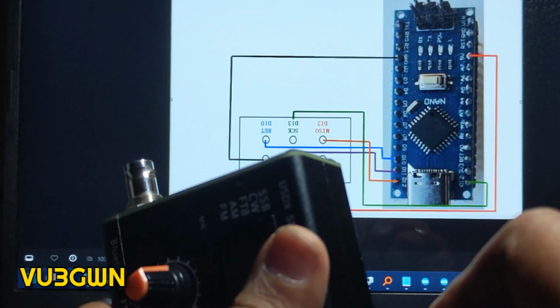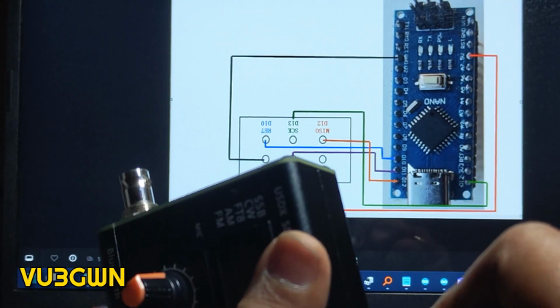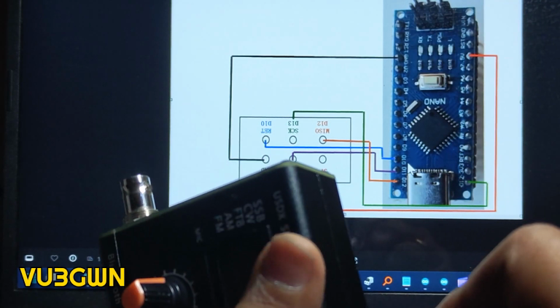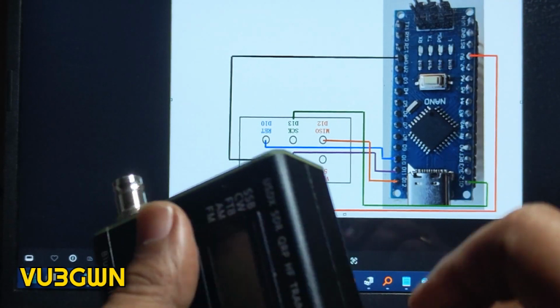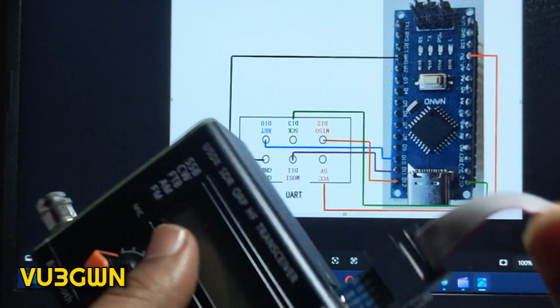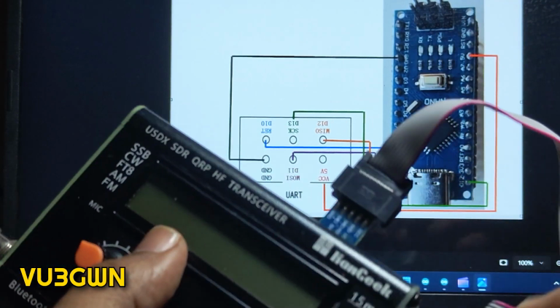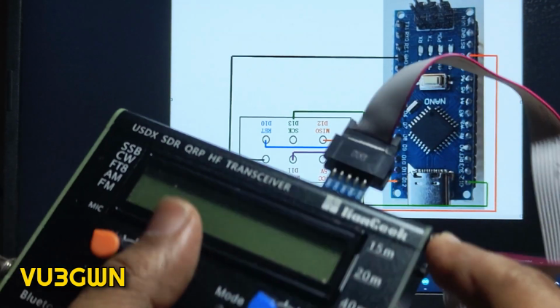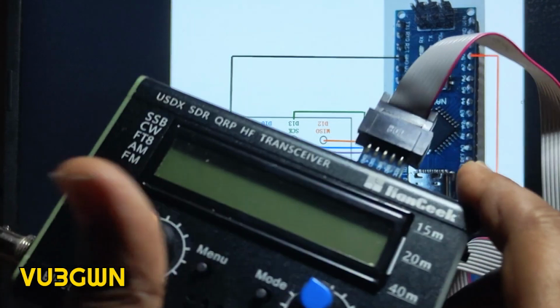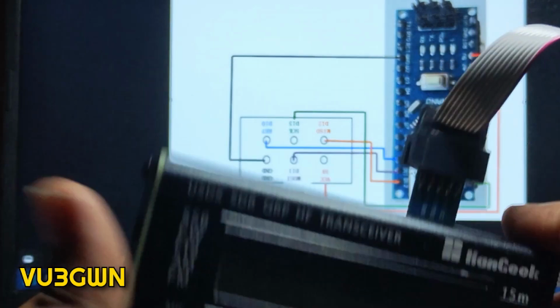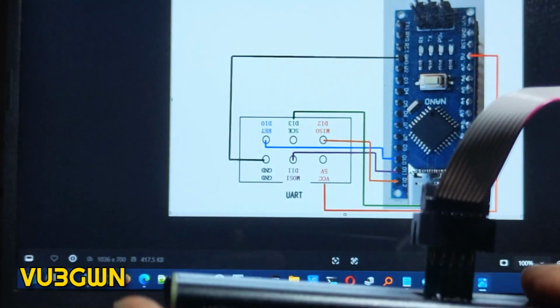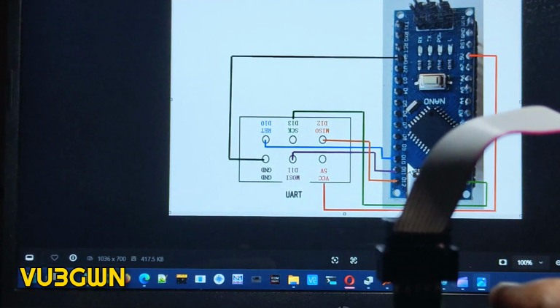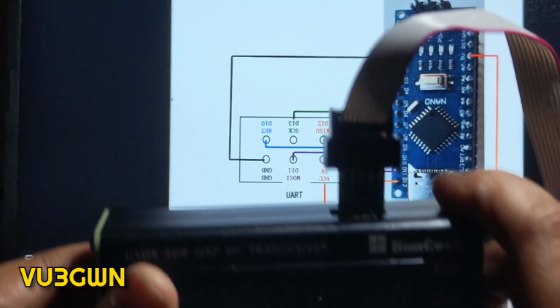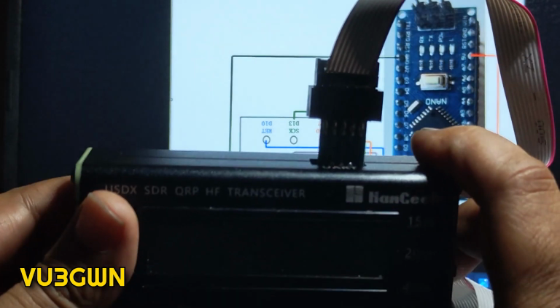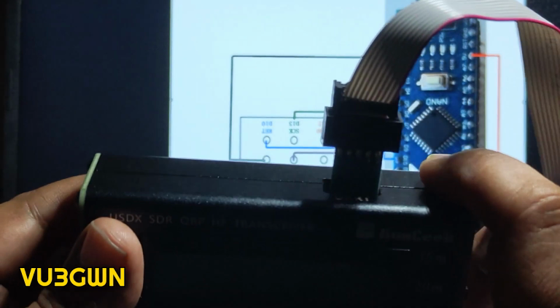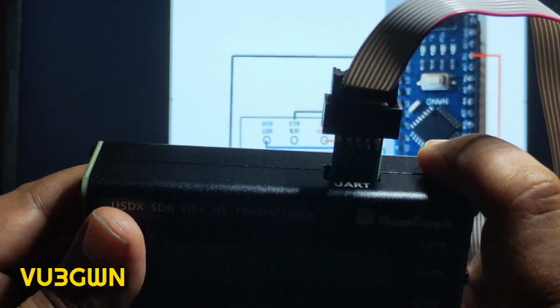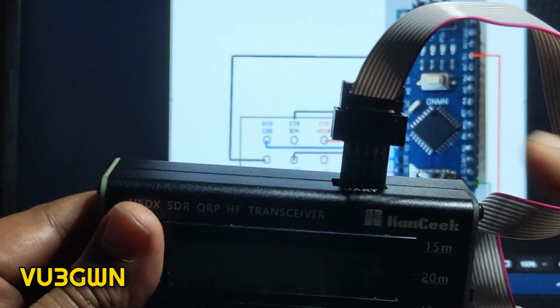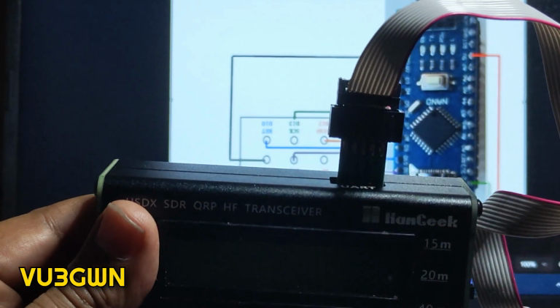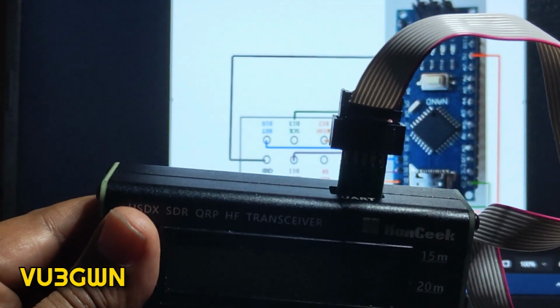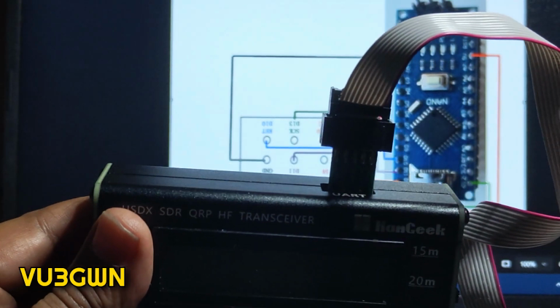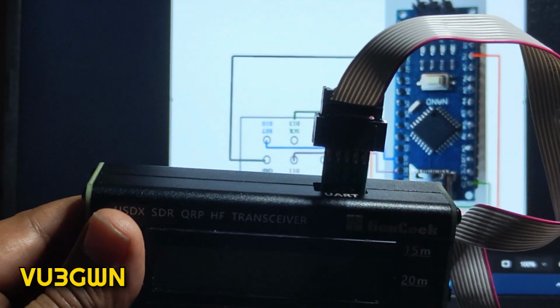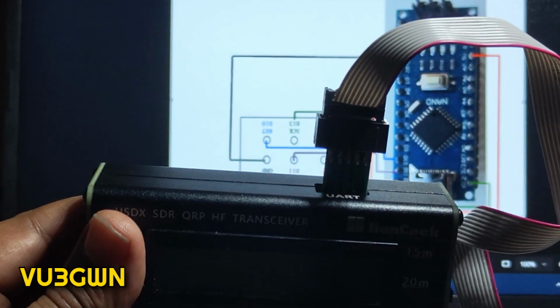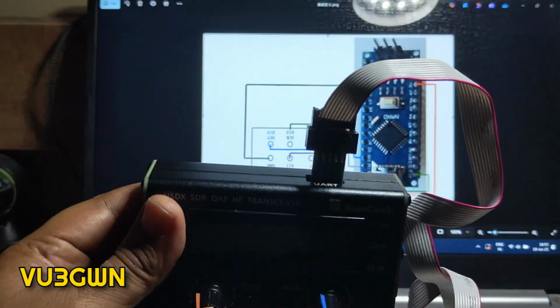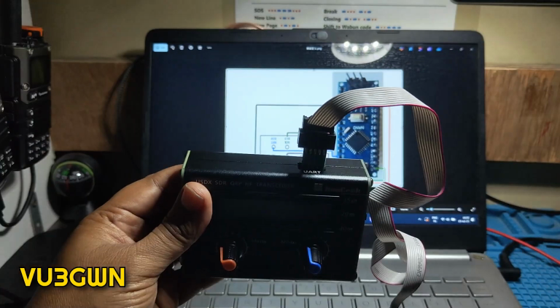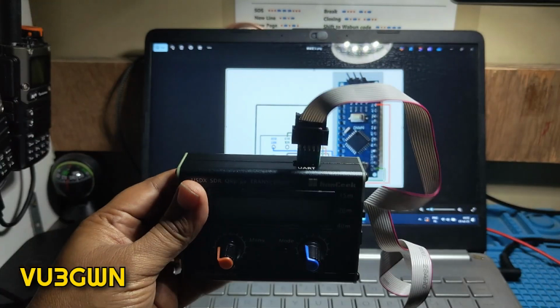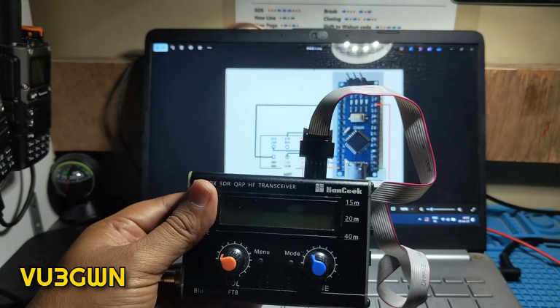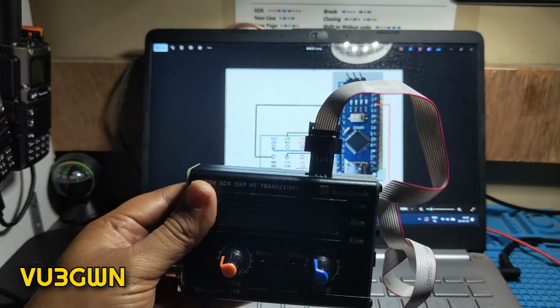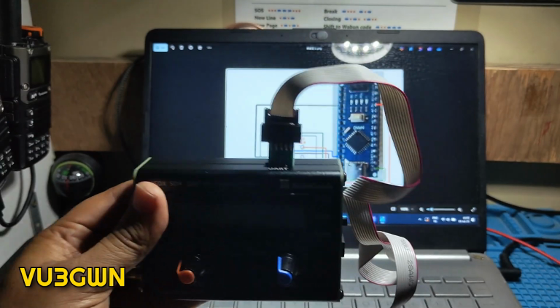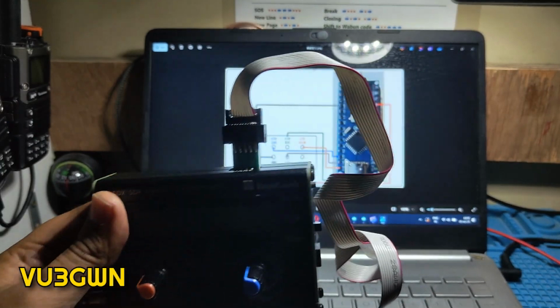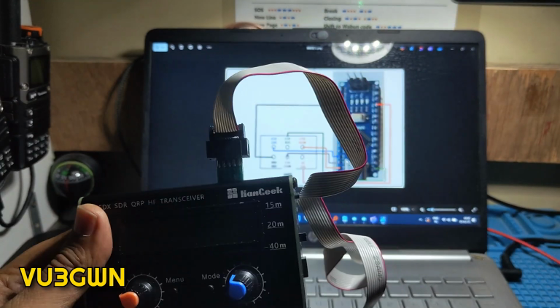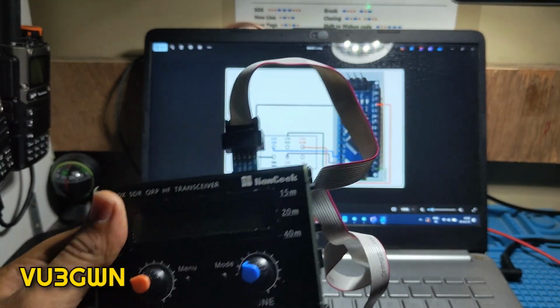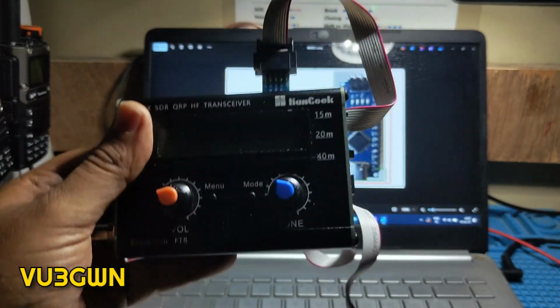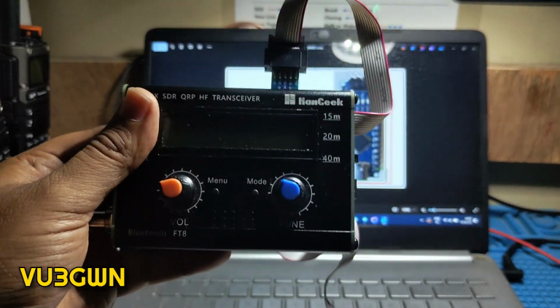So we look at the pins here — VCC, MOSI, and GND. We just plug the 6-pin connector in and it goes and settles in nice and clean.